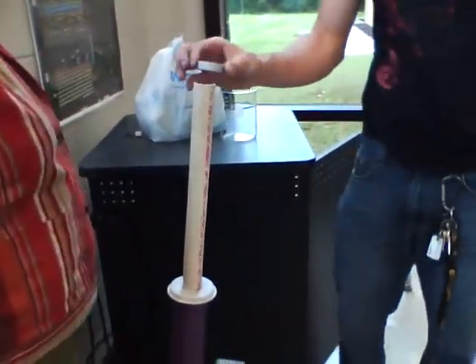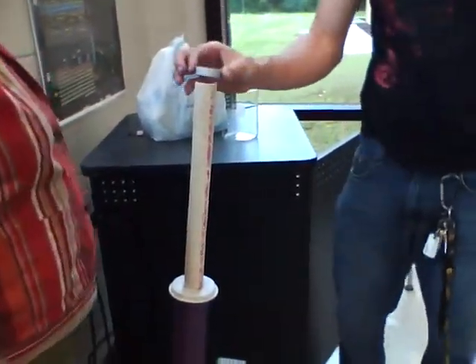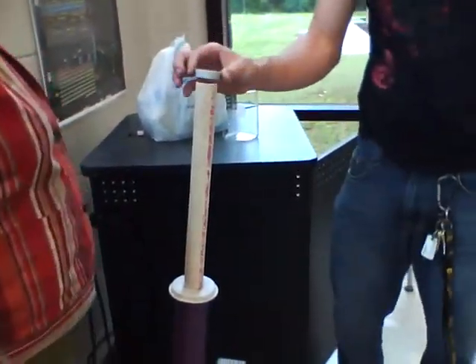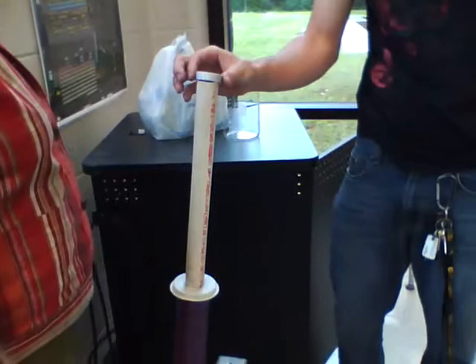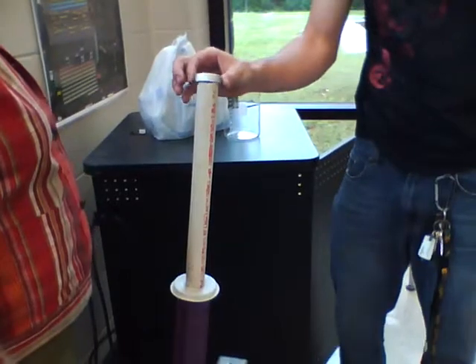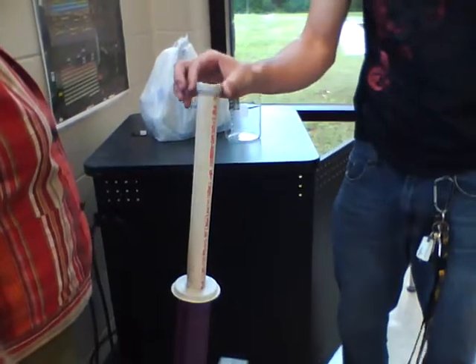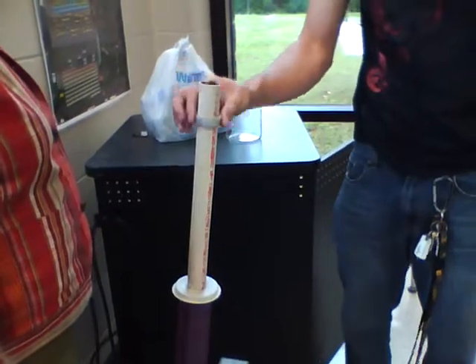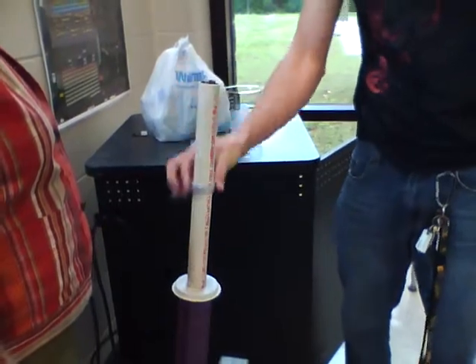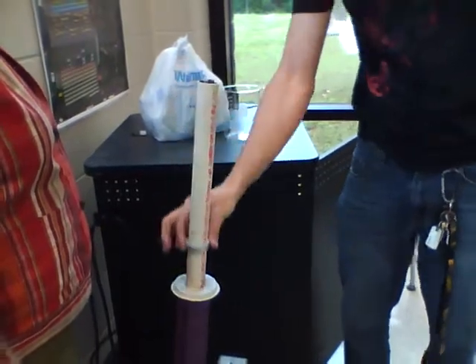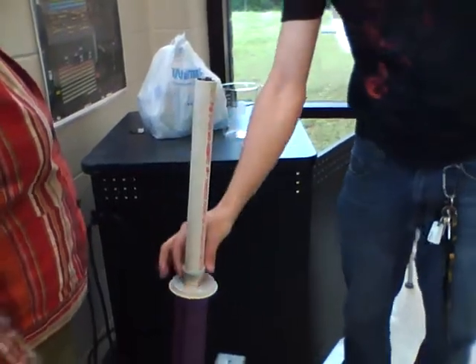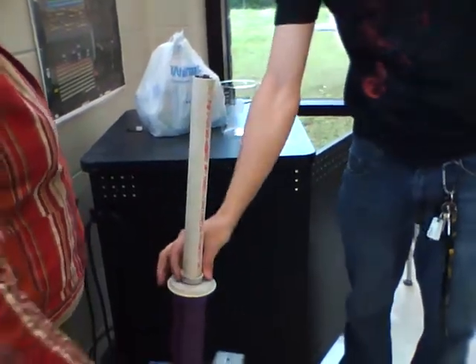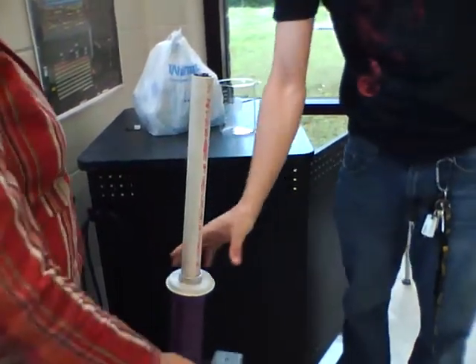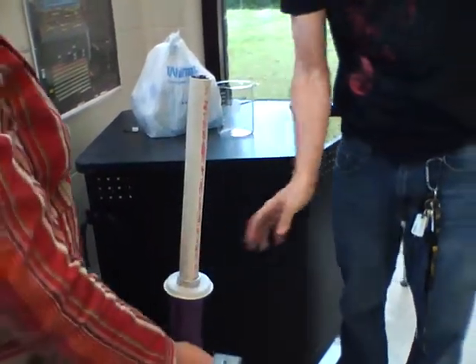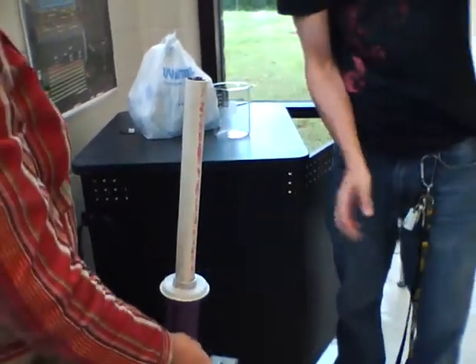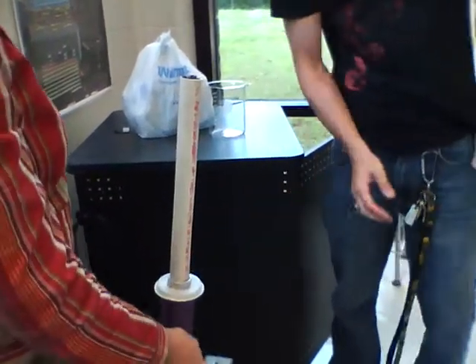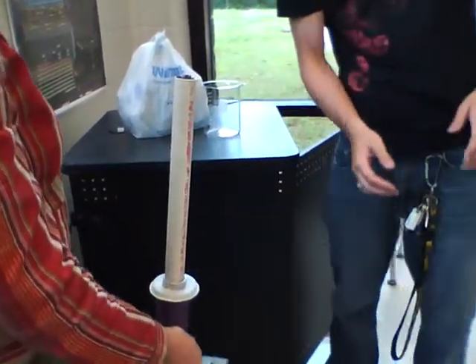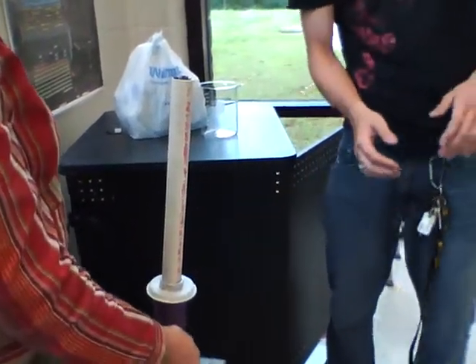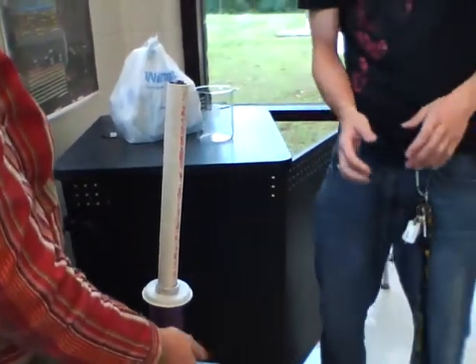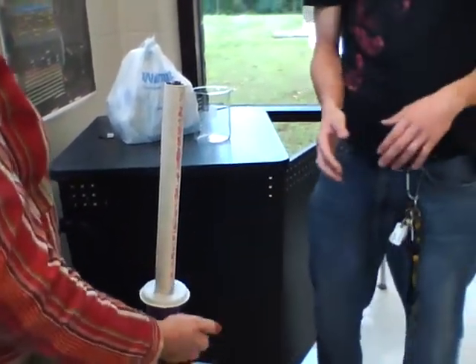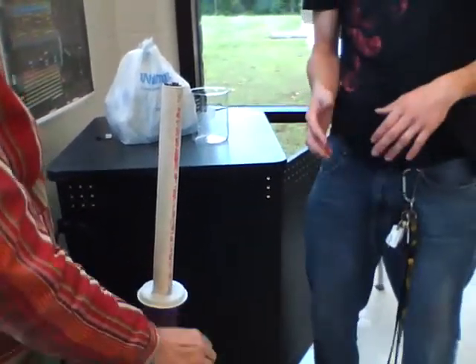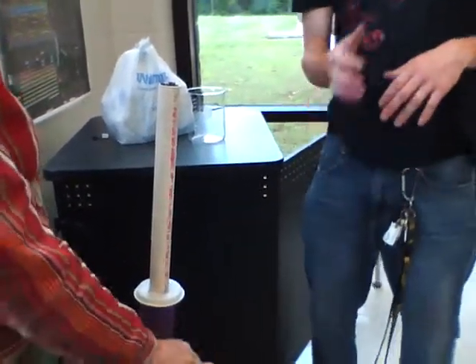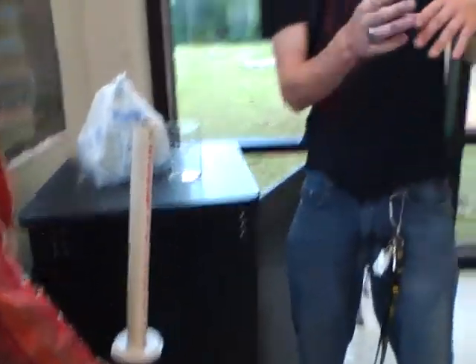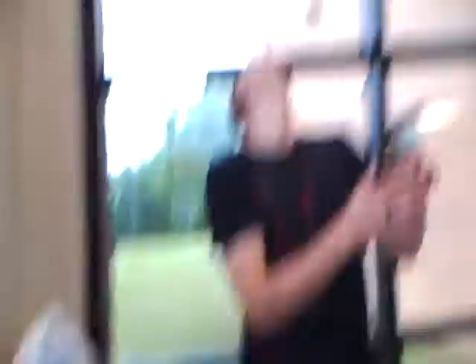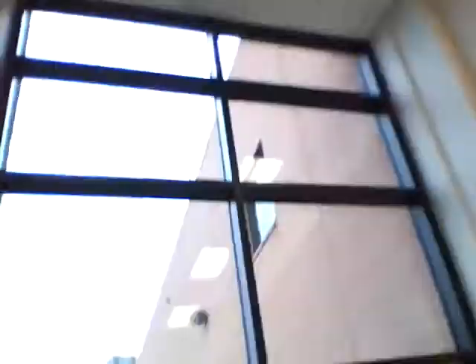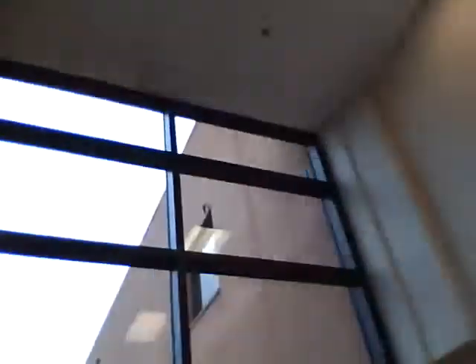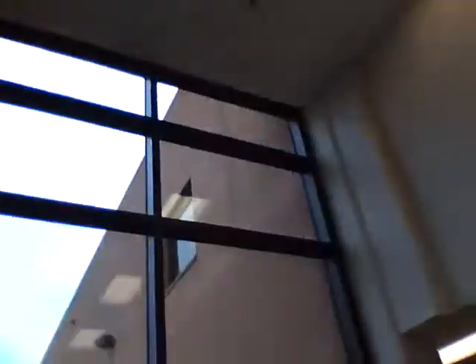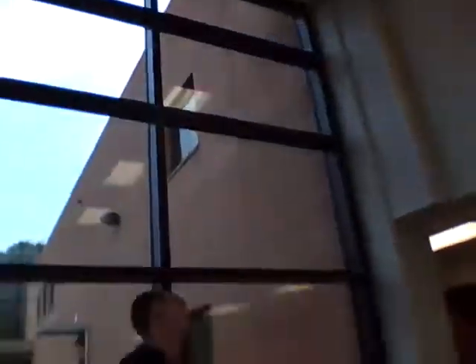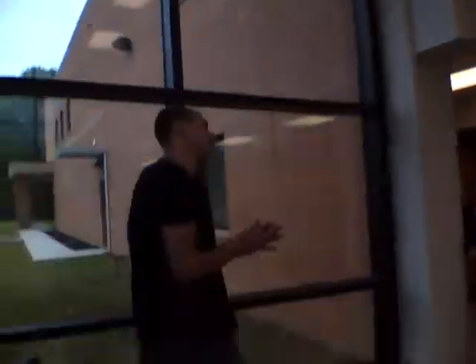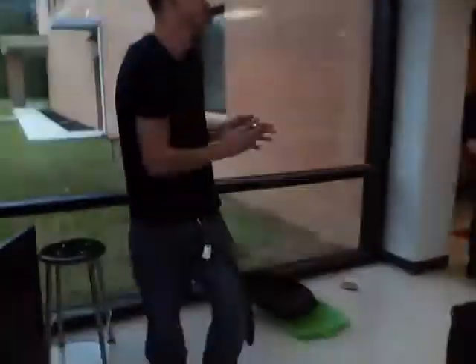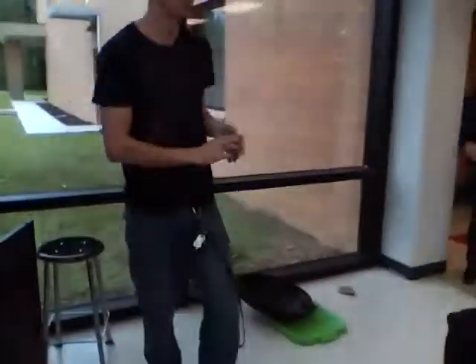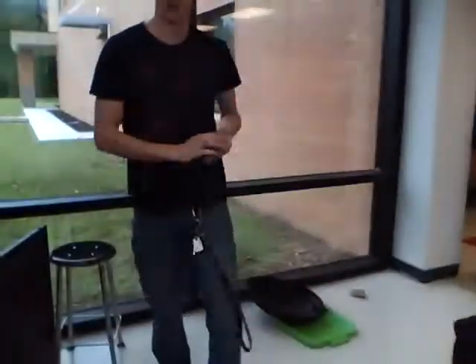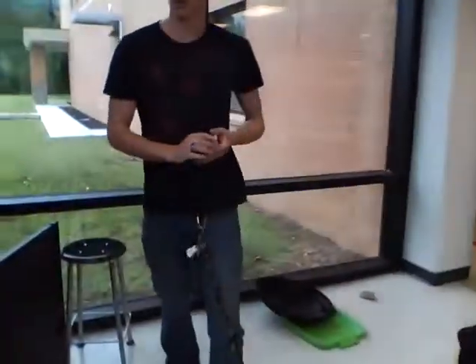It's an electromagnet, isn't it? Yes, it is. That's pretty awesome.